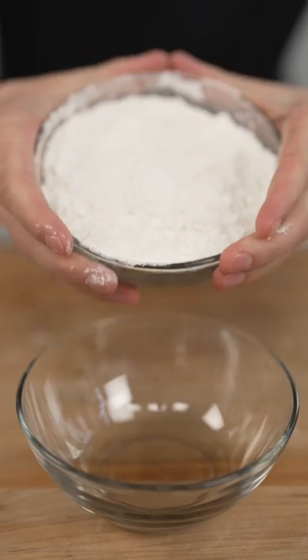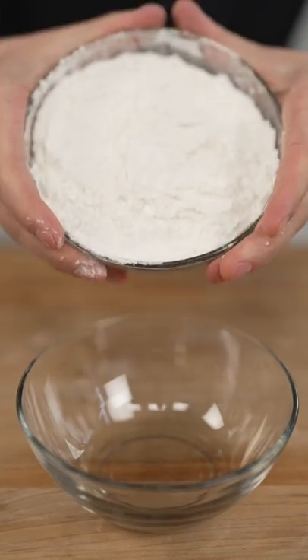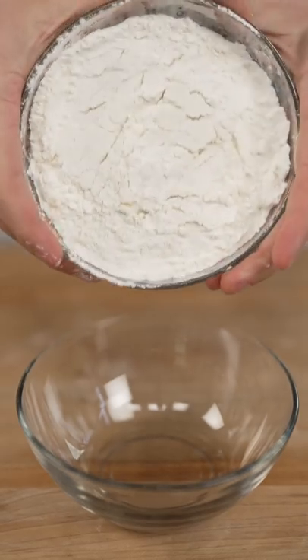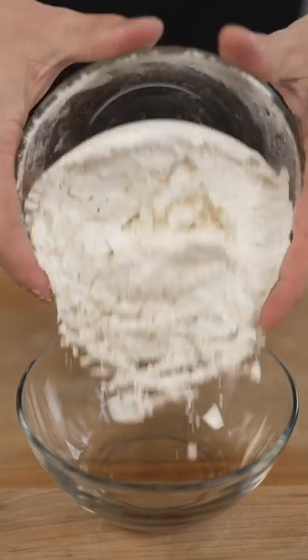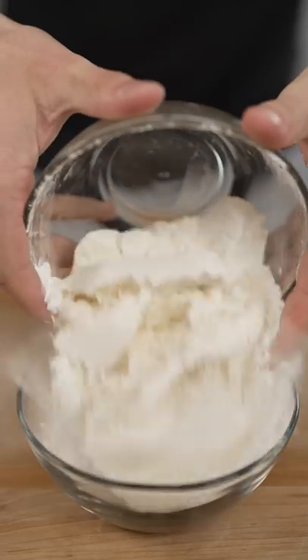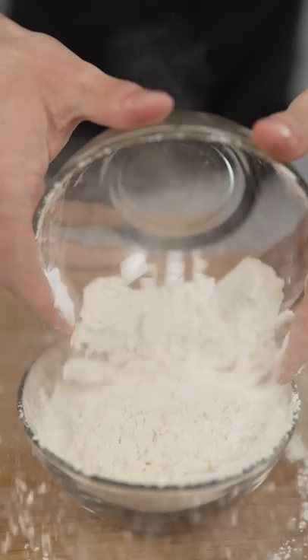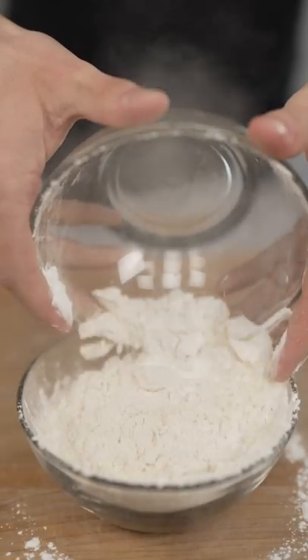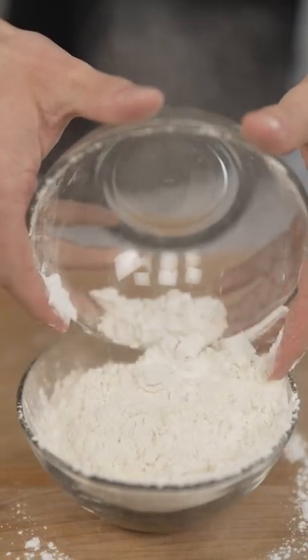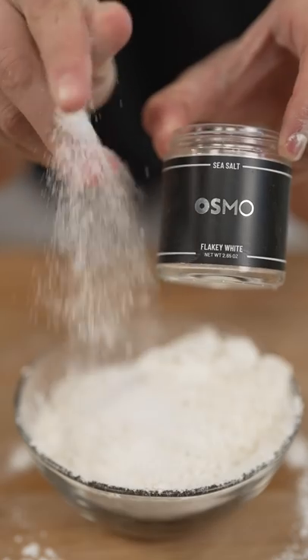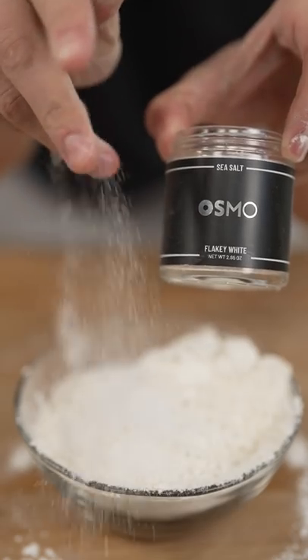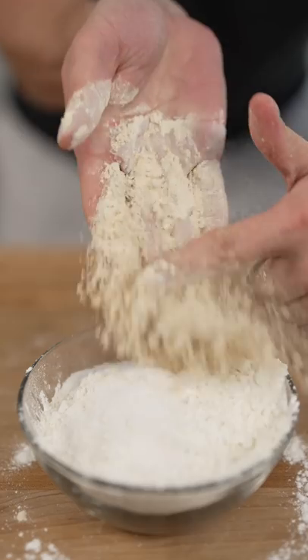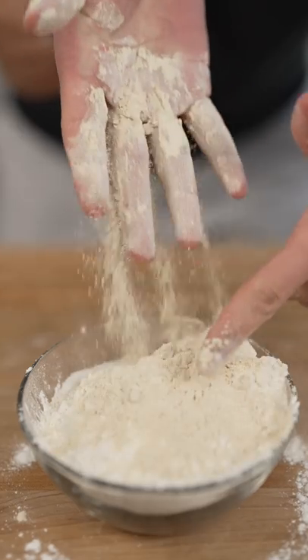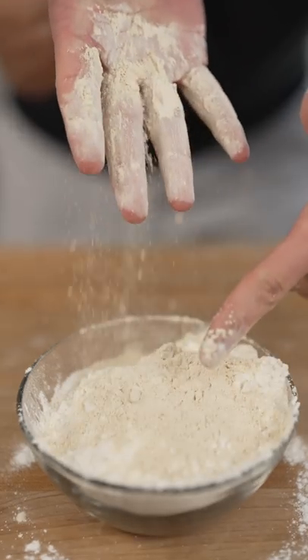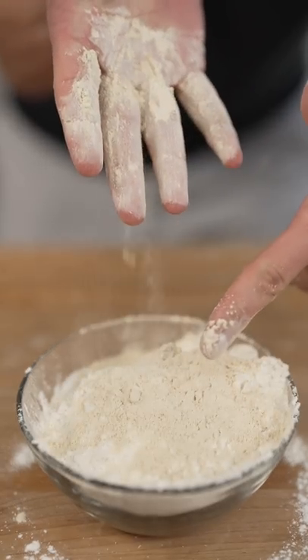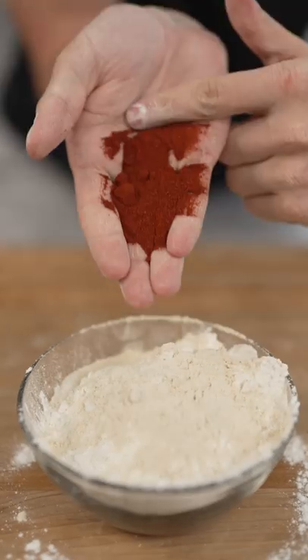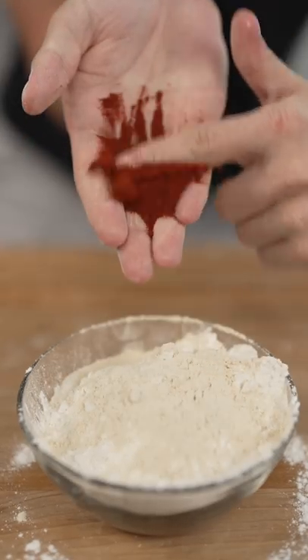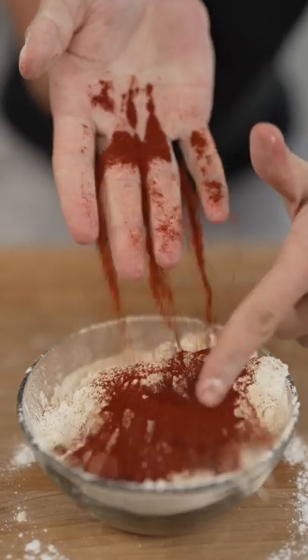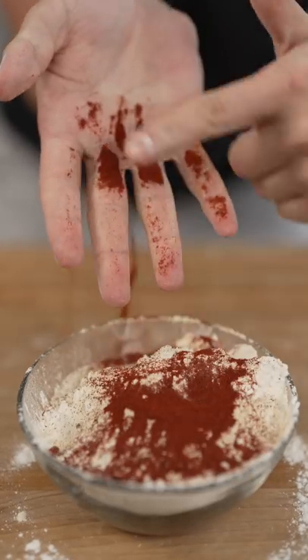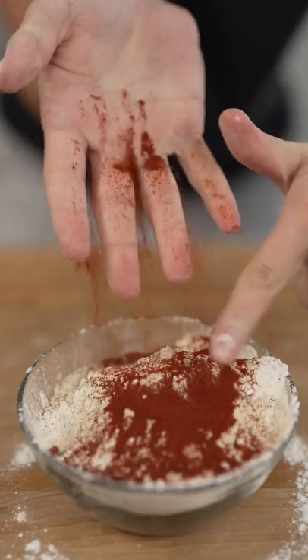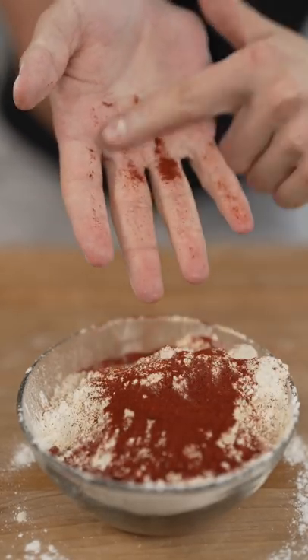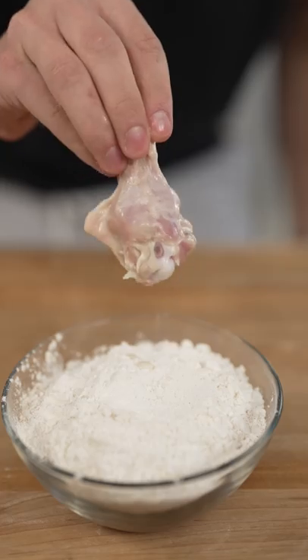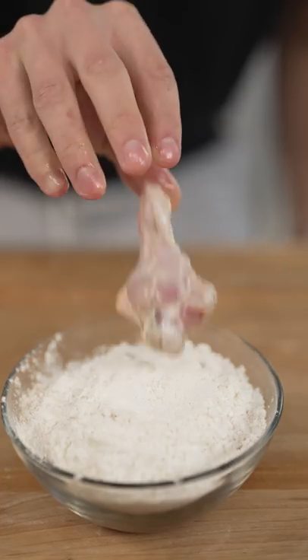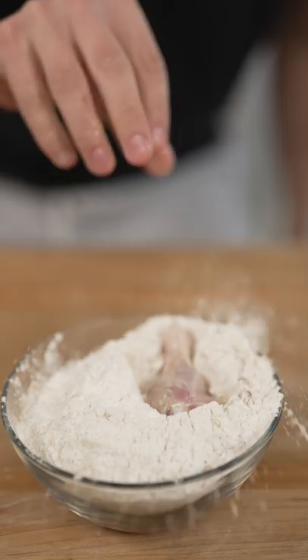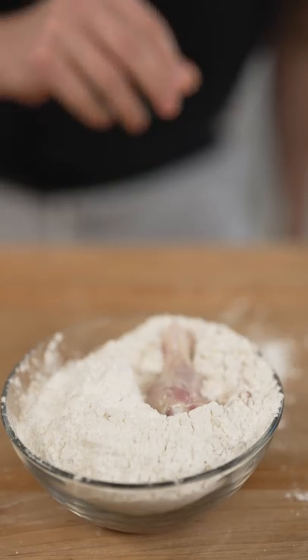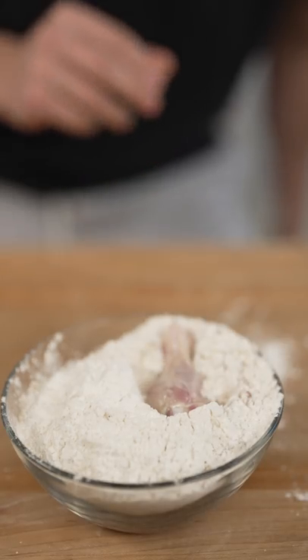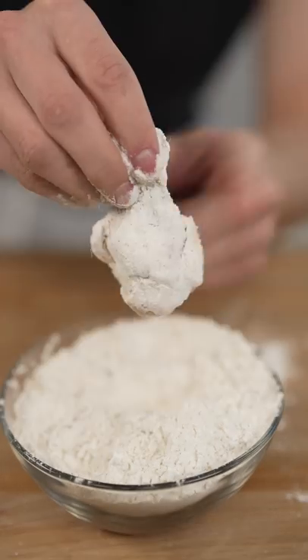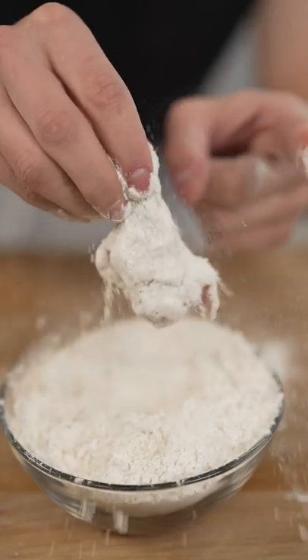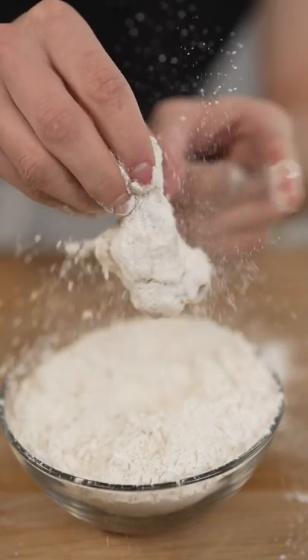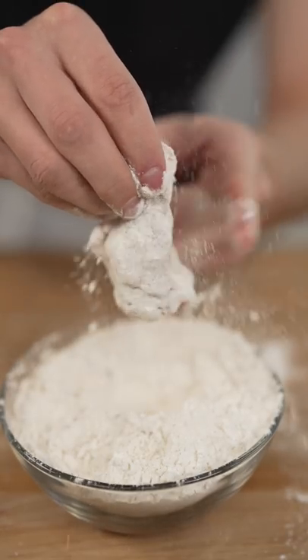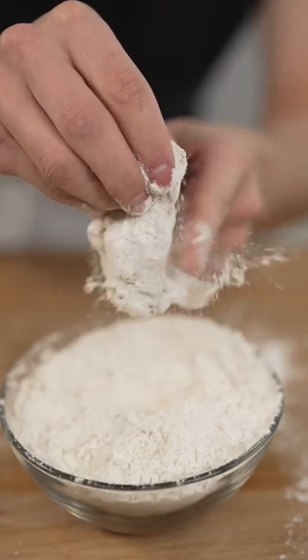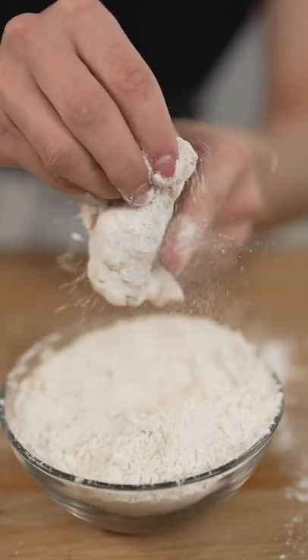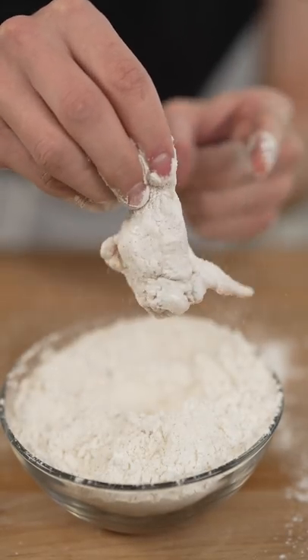For our dredge, potato starch, Osmo, garlic powder, and smoked paprika. Now dredge your wings and tap off that excess.